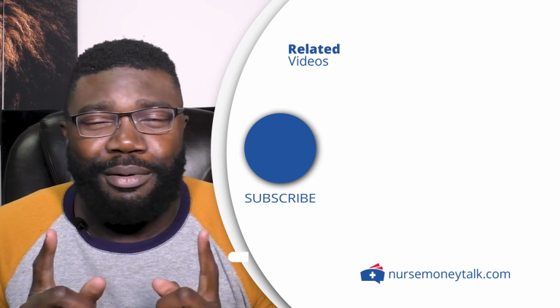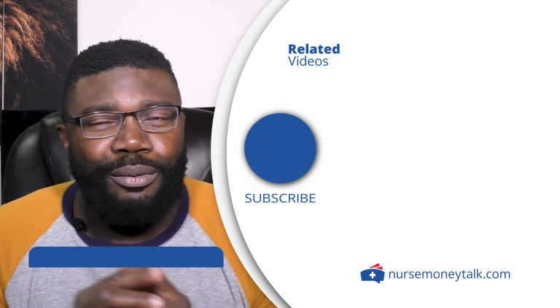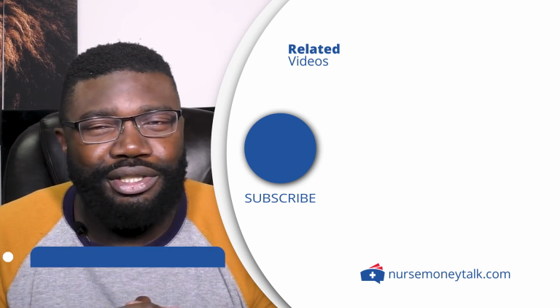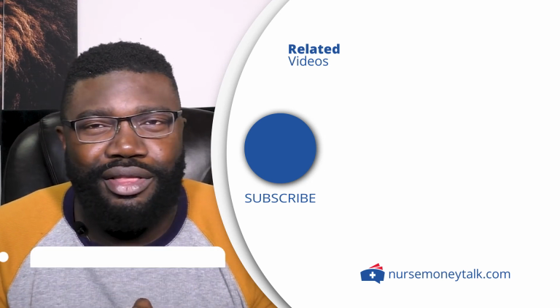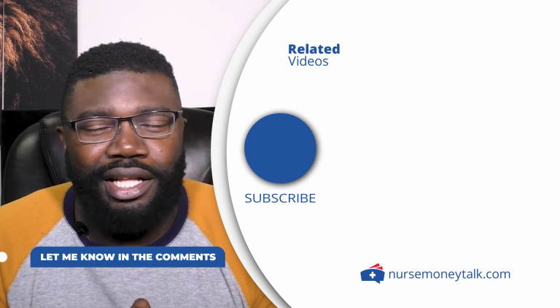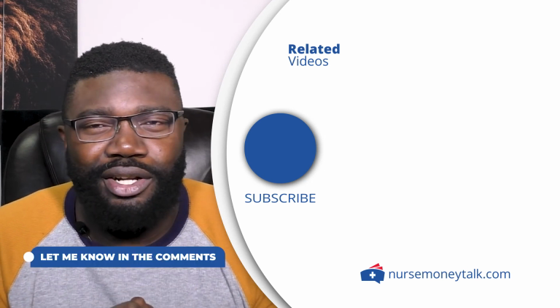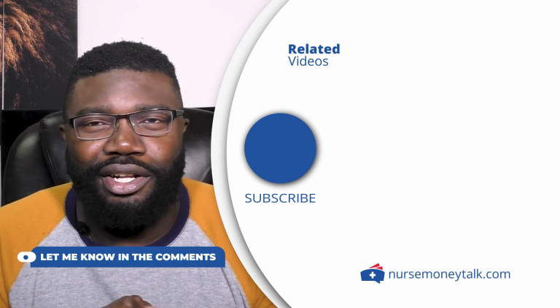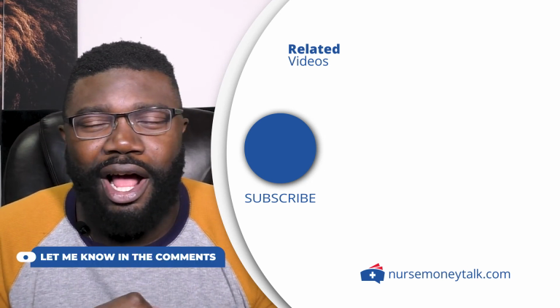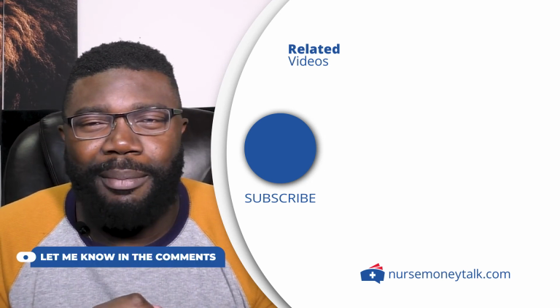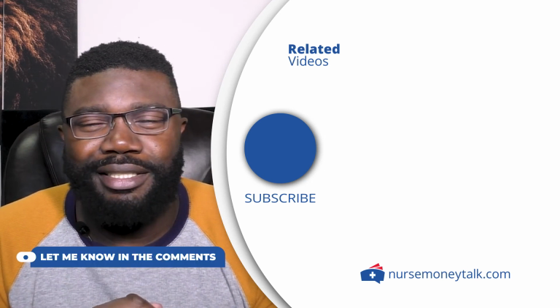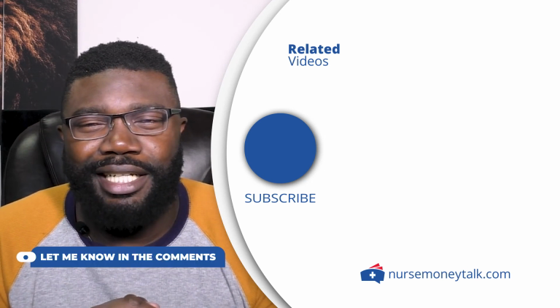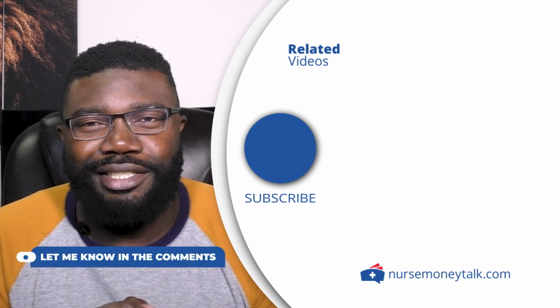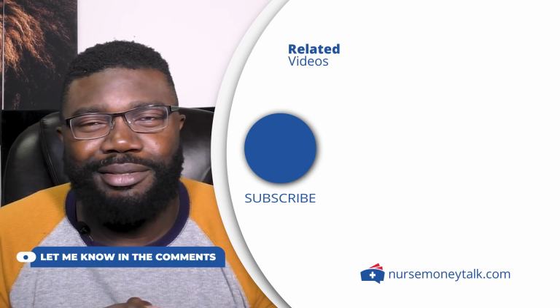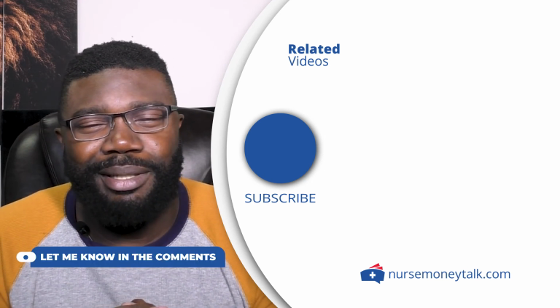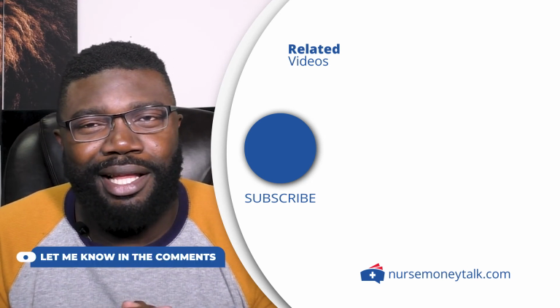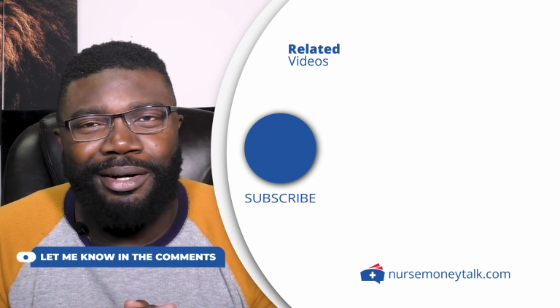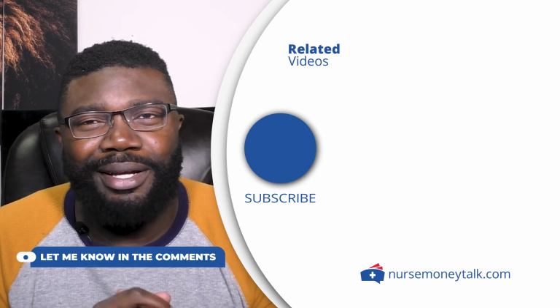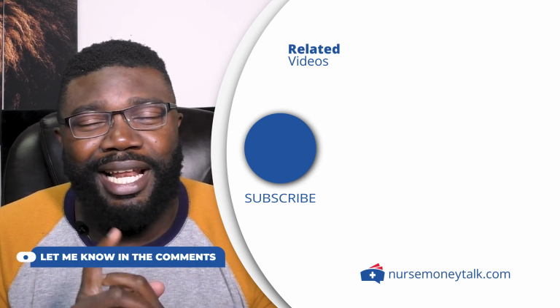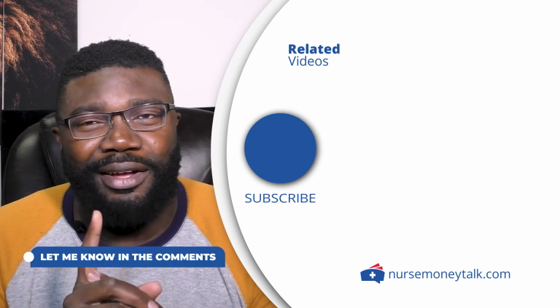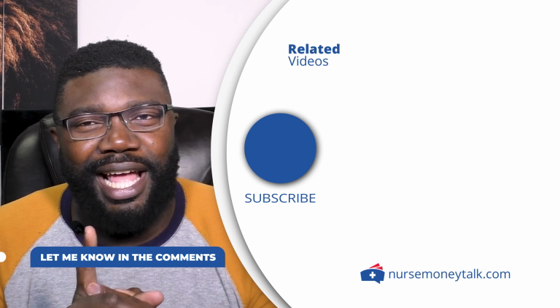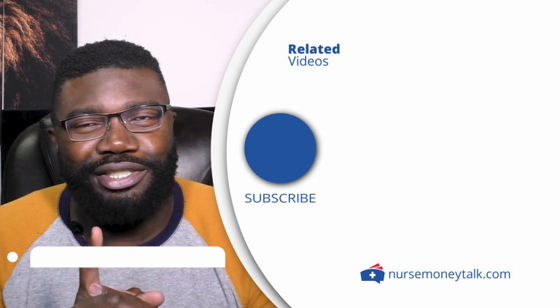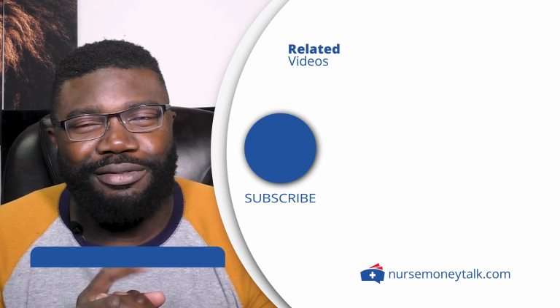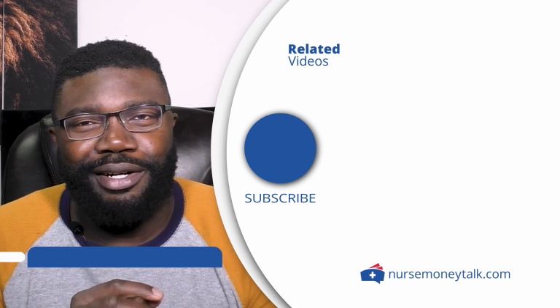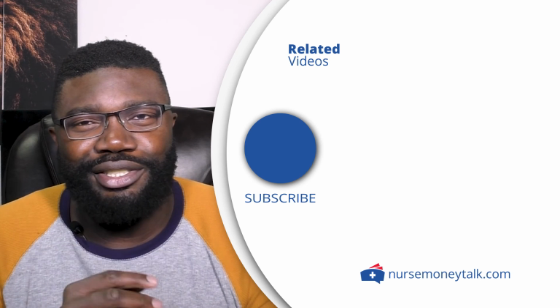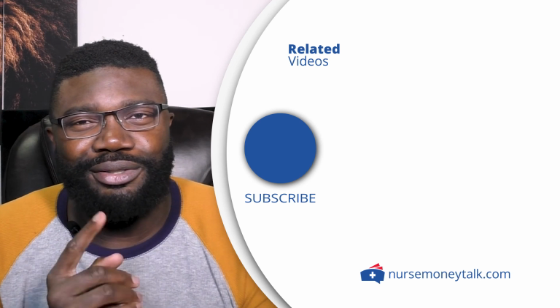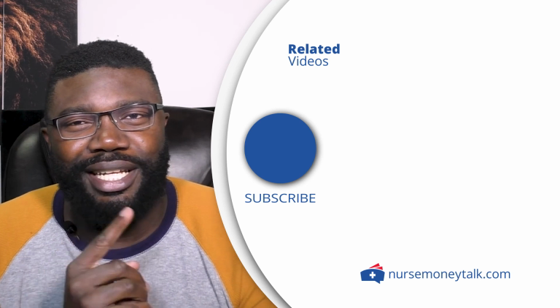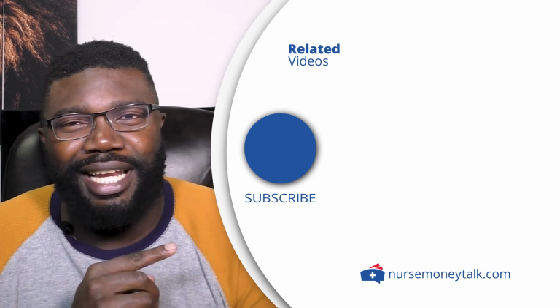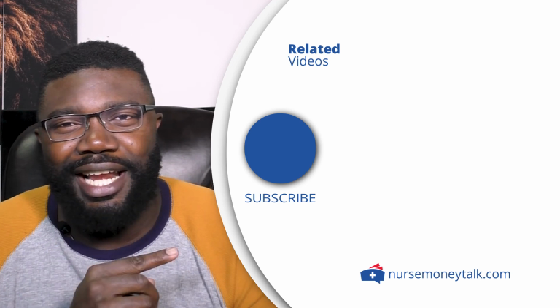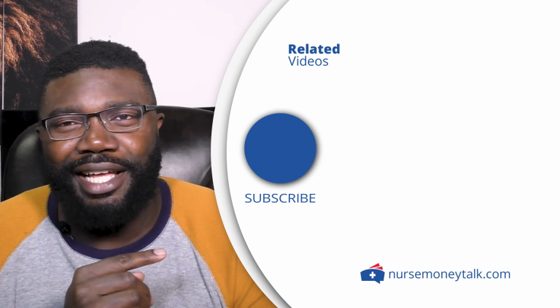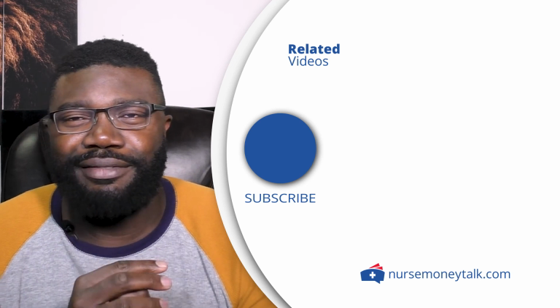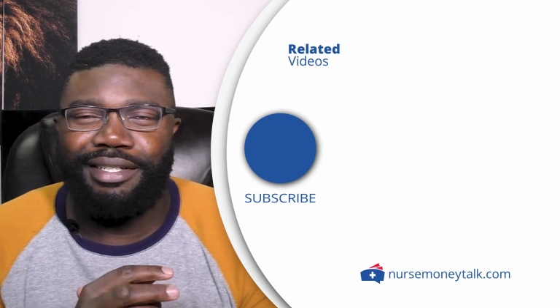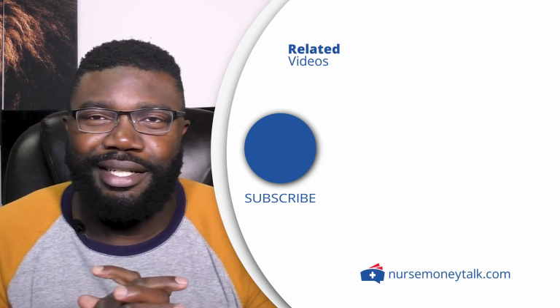Let me know what your thoughts are in the comment section below, and I'll catch you very soon in that next video.